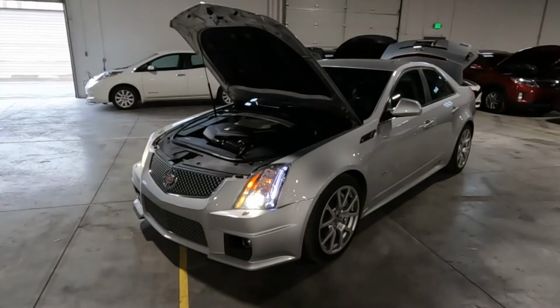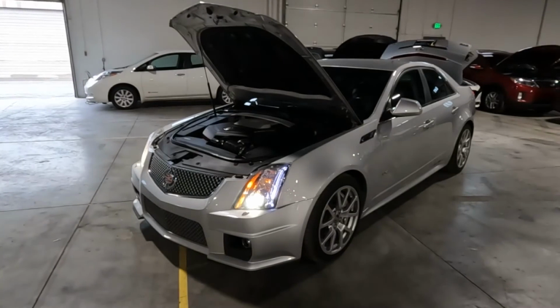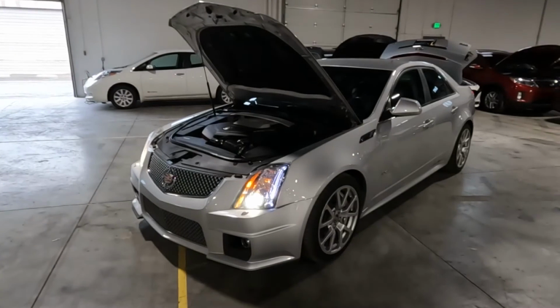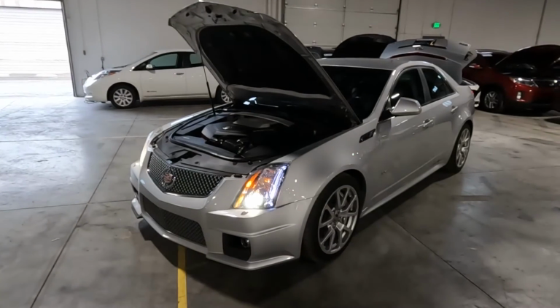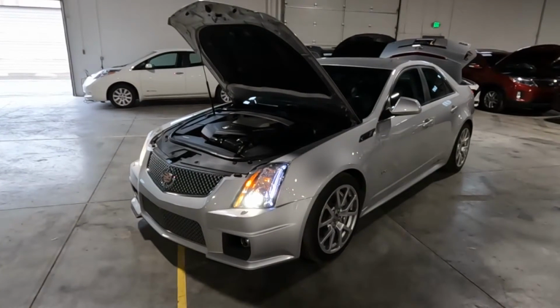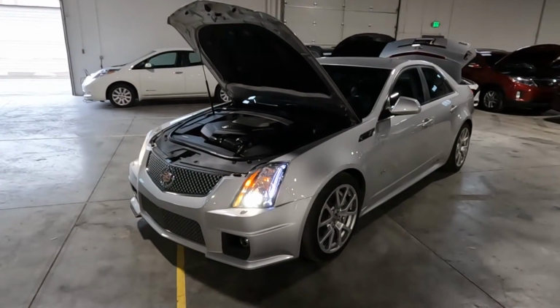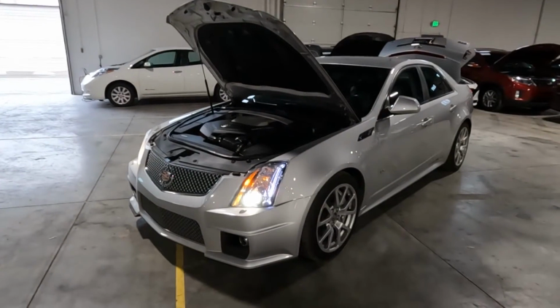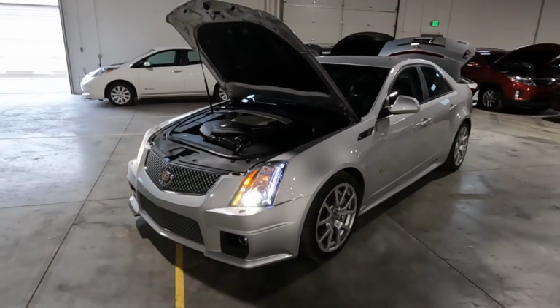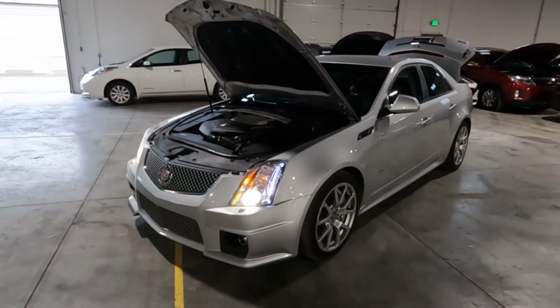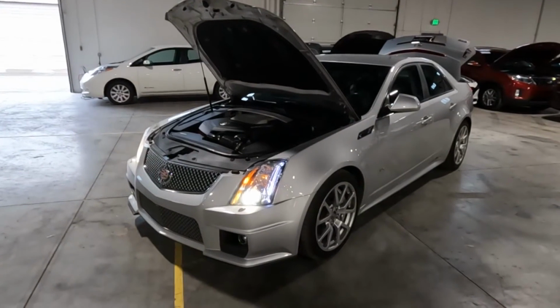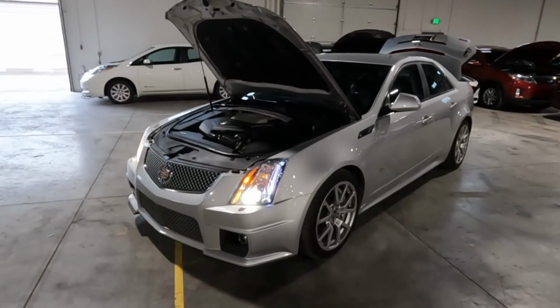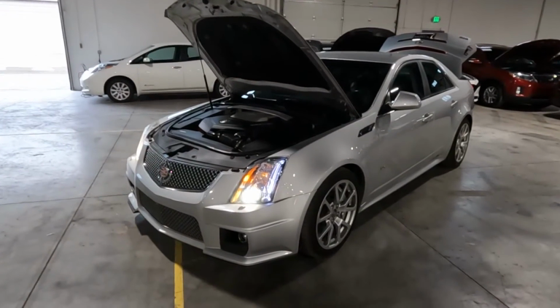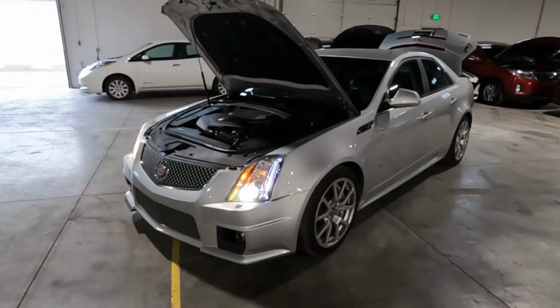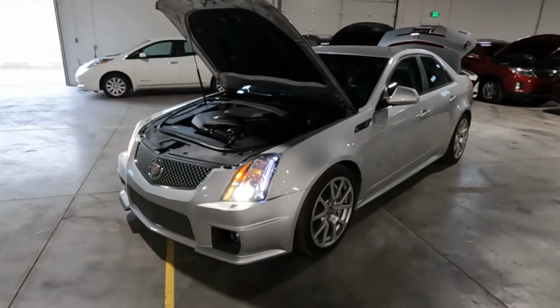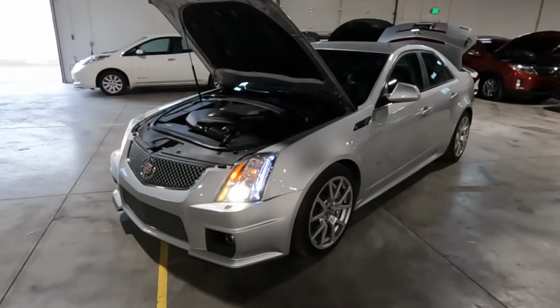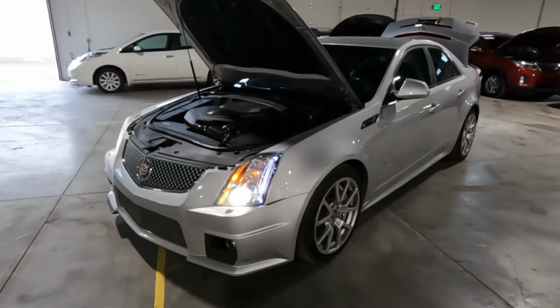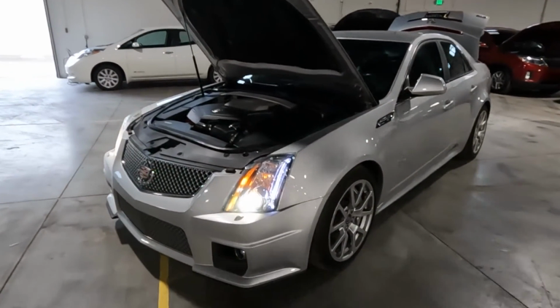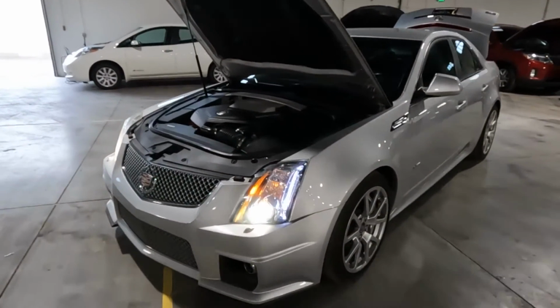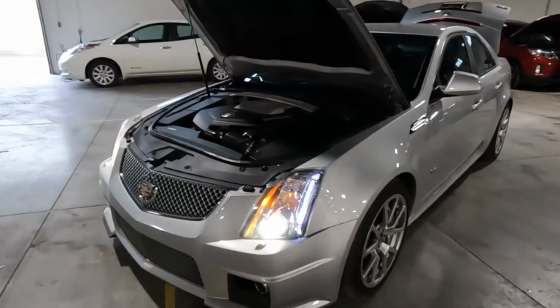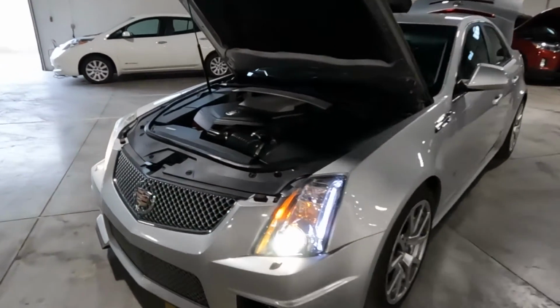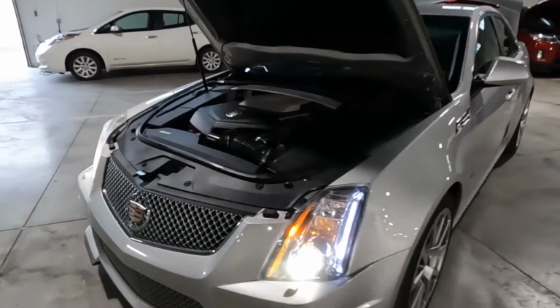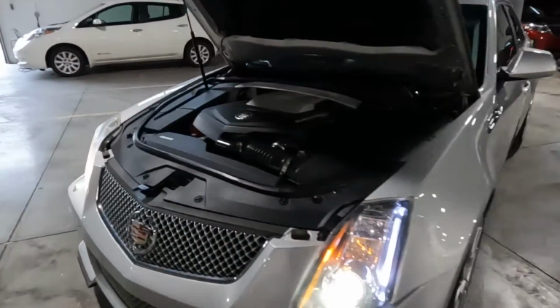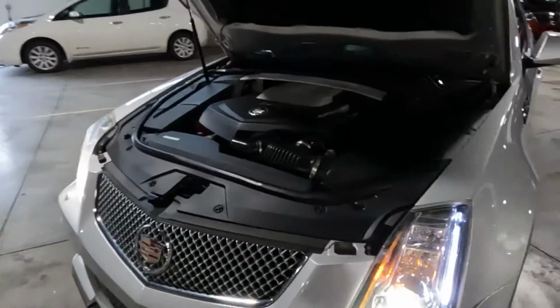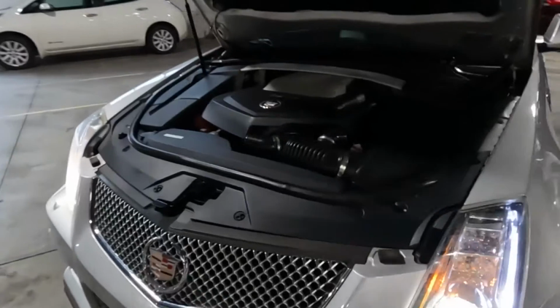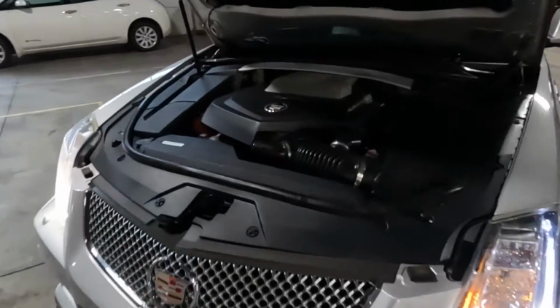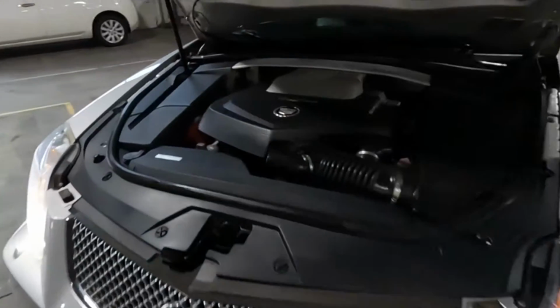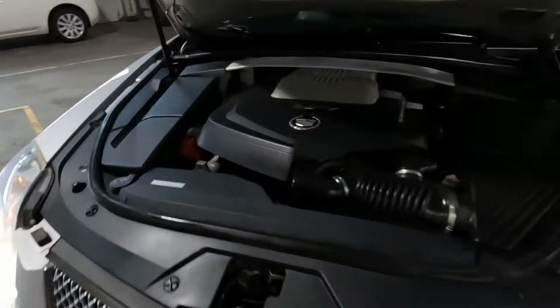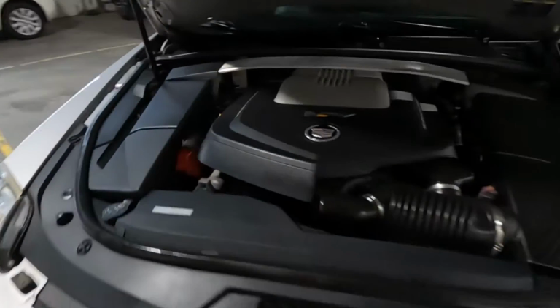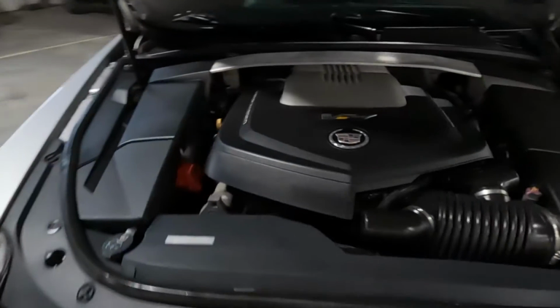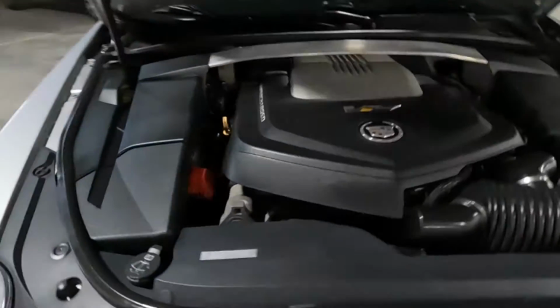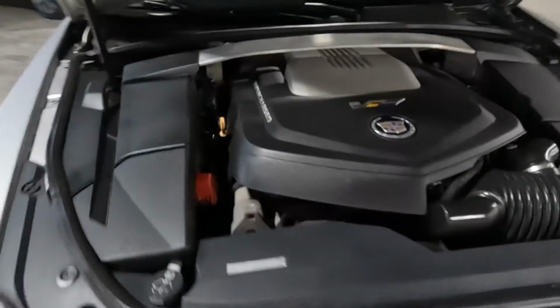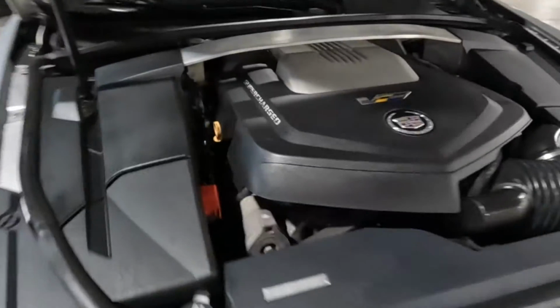Hello everyone, today we have a 2009 Cadillac CTS-V with a 6.2 liter supercharged V8.